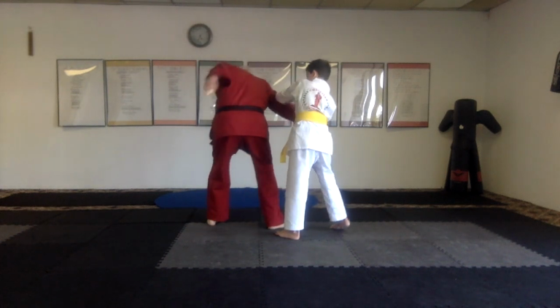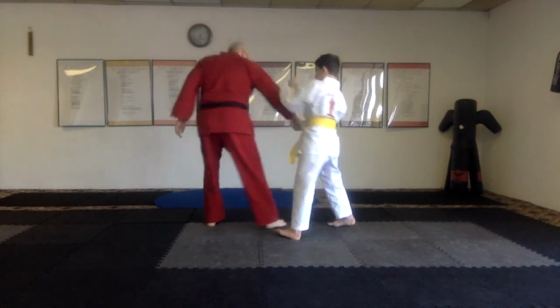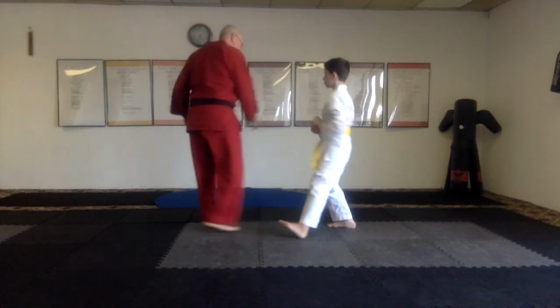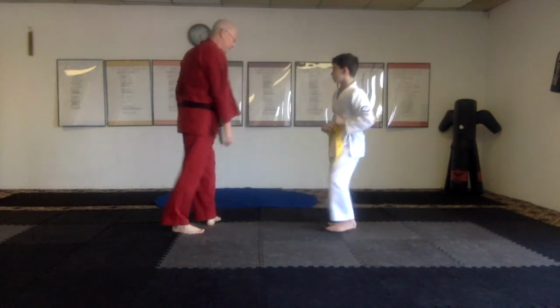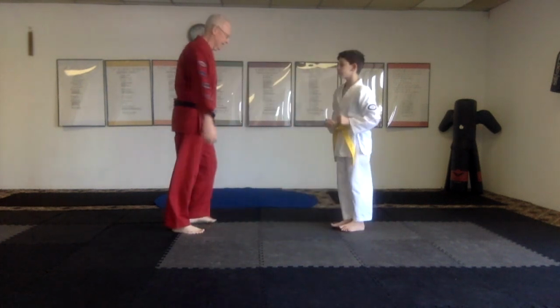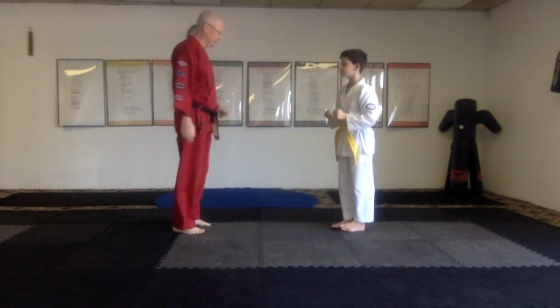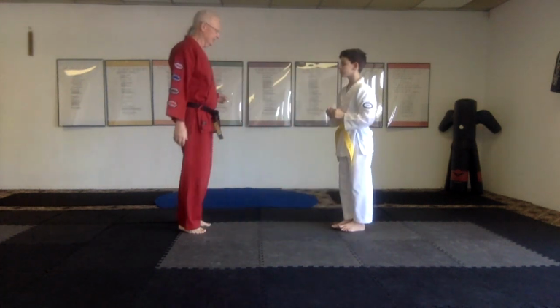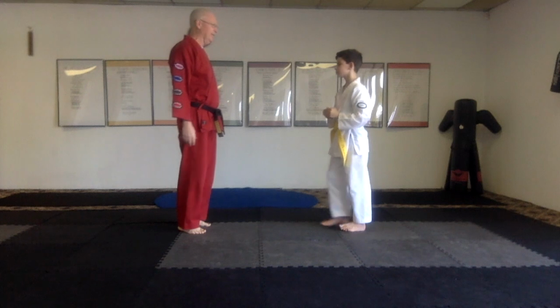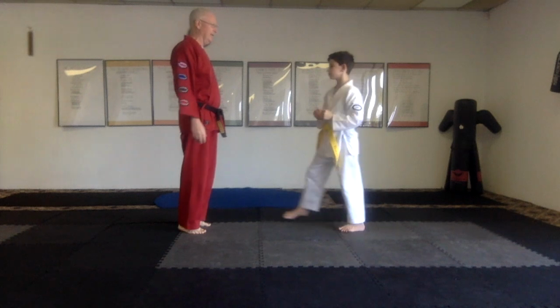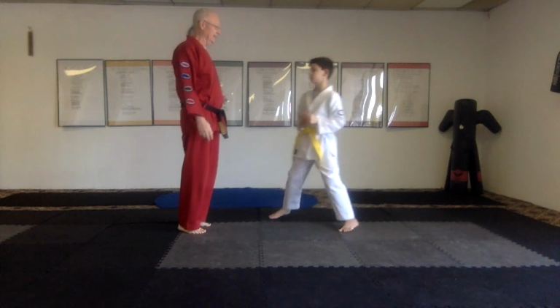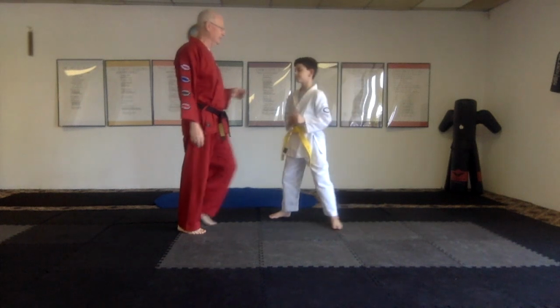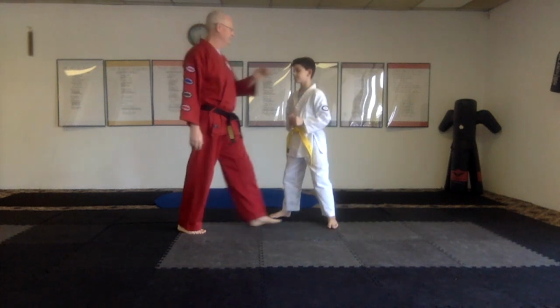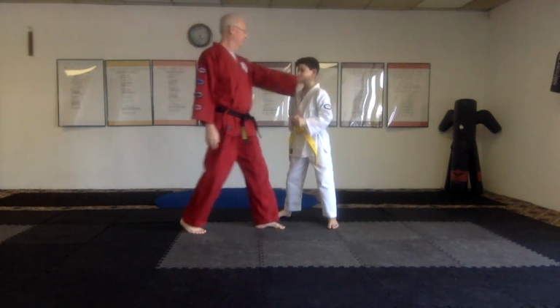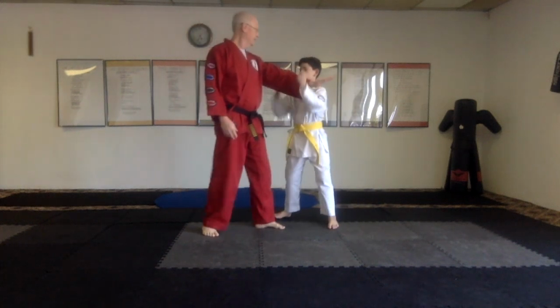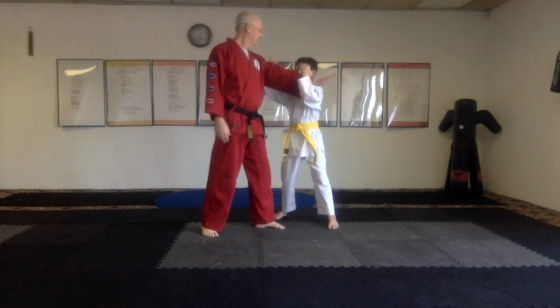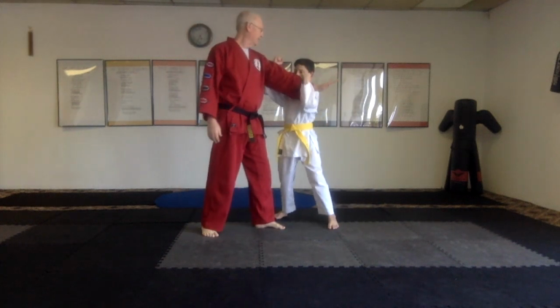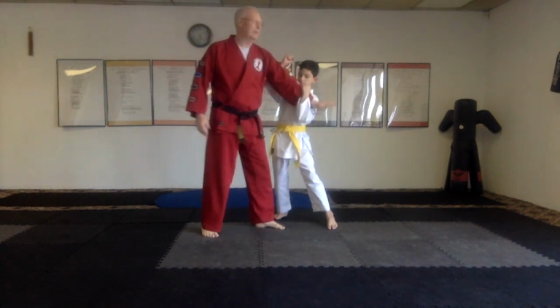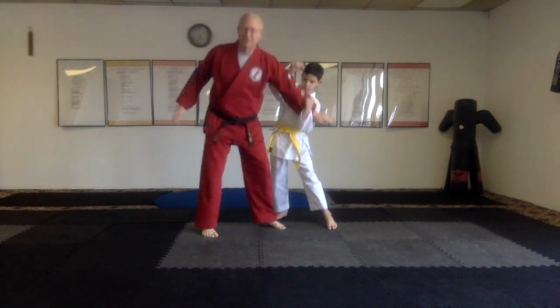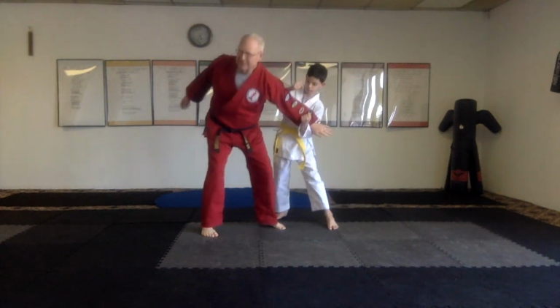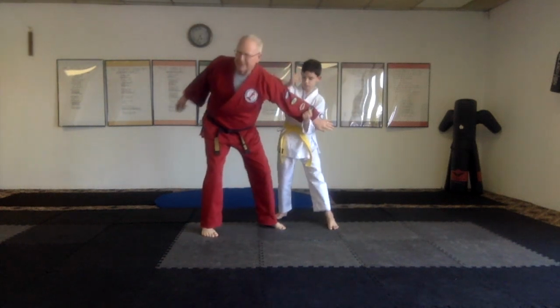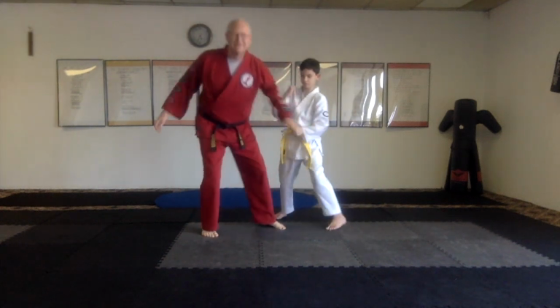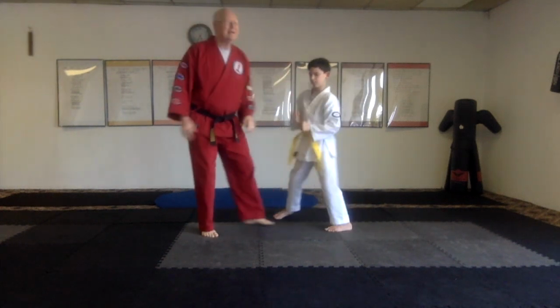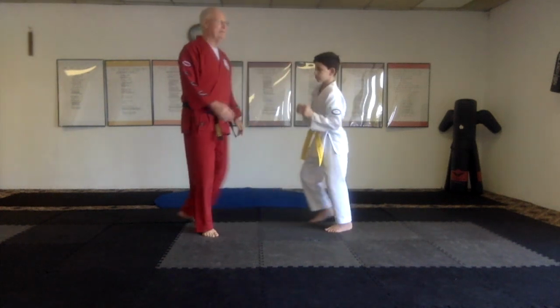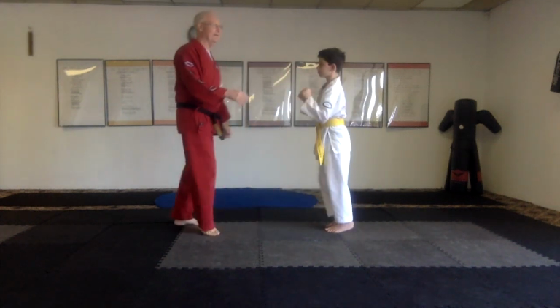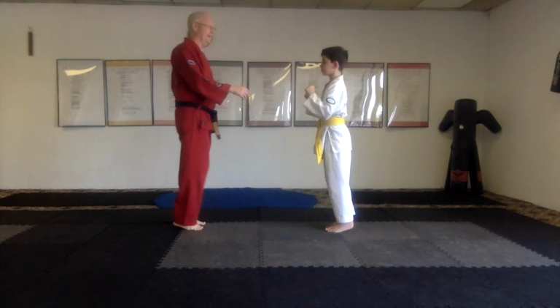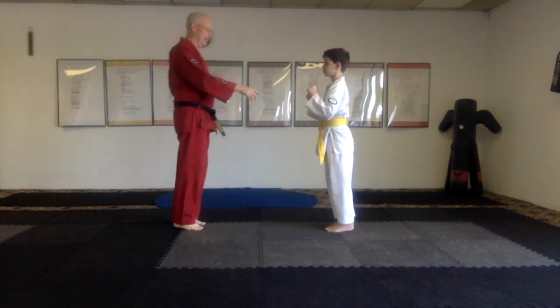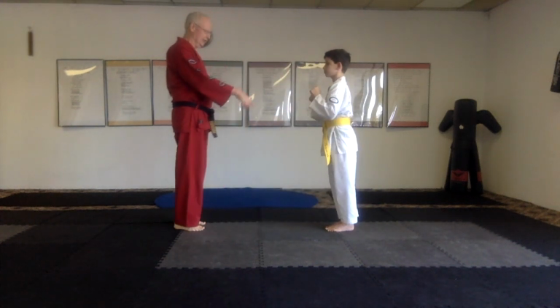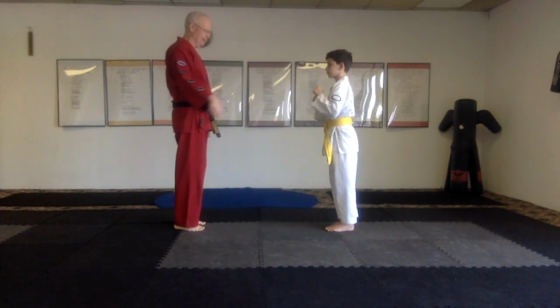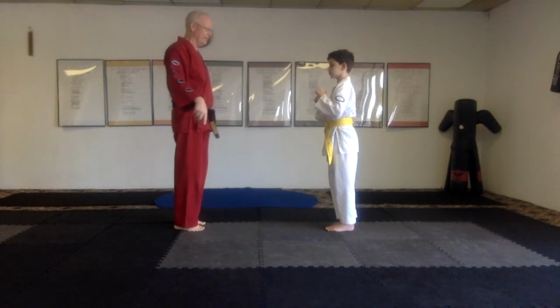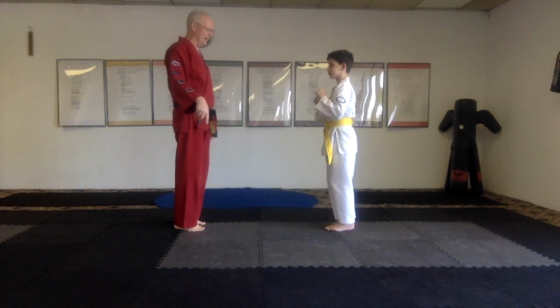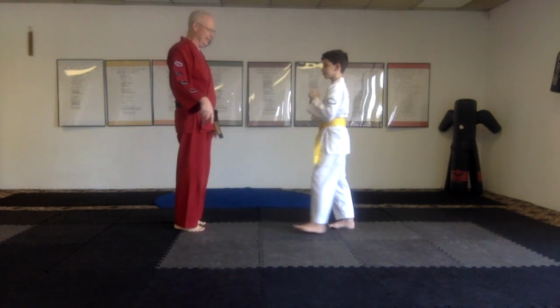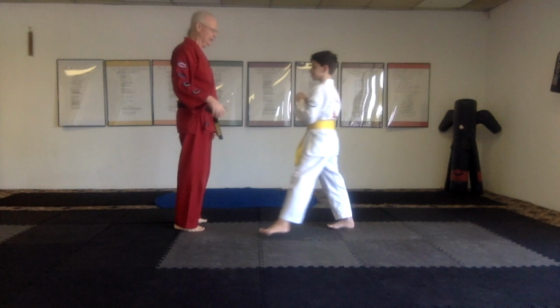Prayer Foundation, Cover Foundation. Keep your arms straight. Prayer Foundation, Rock Foundation.